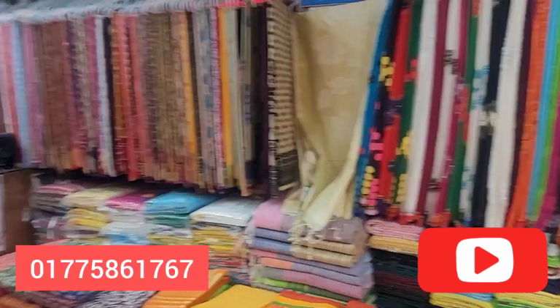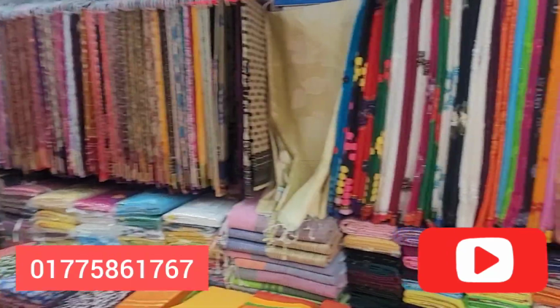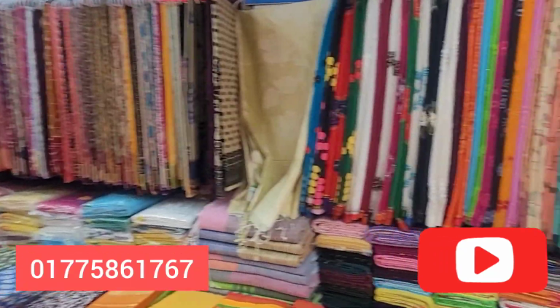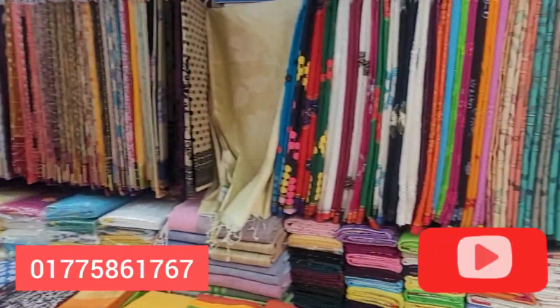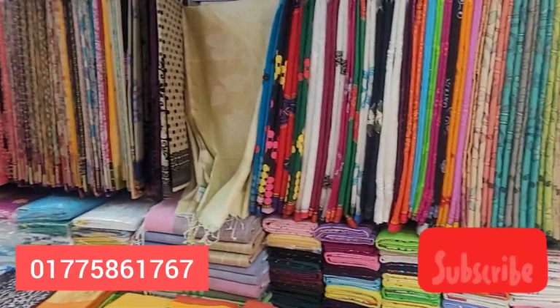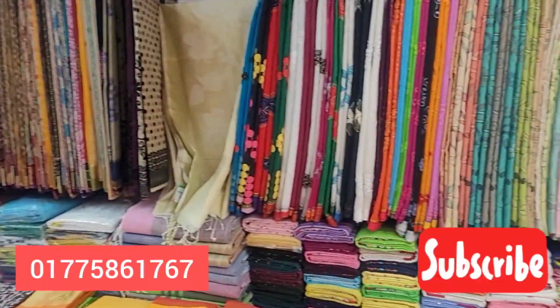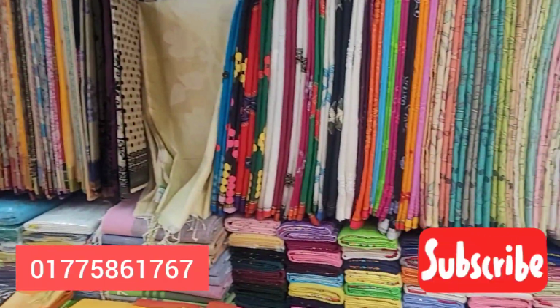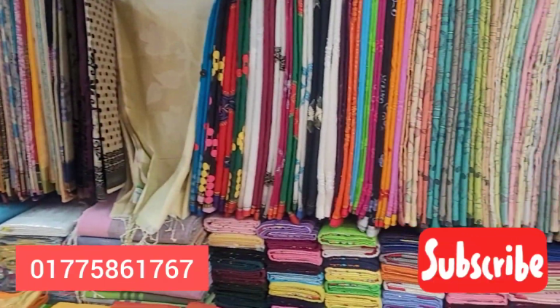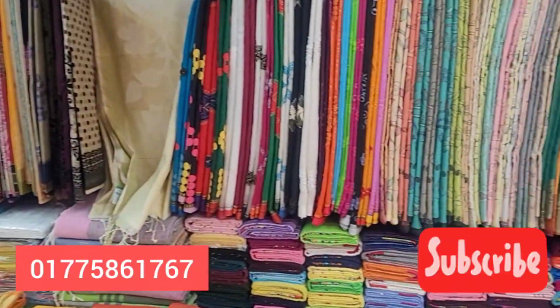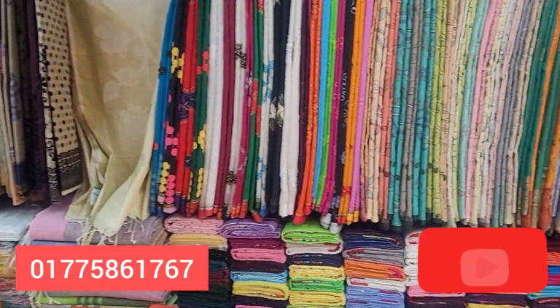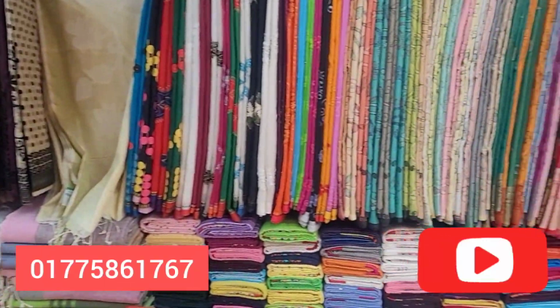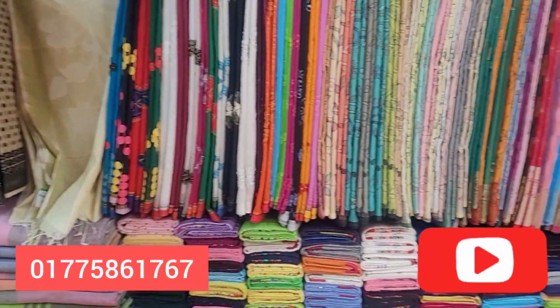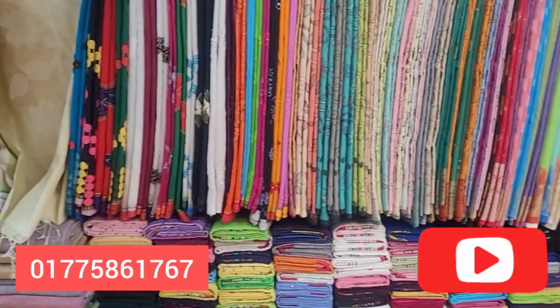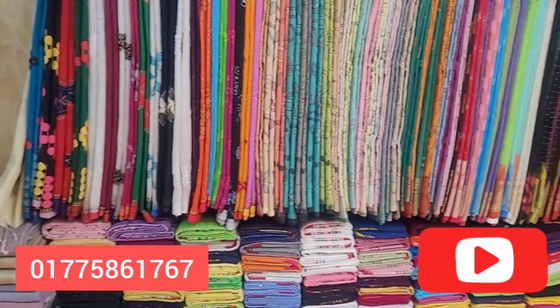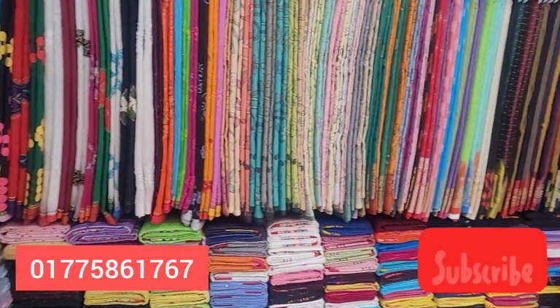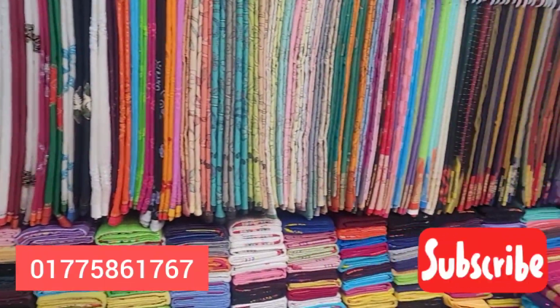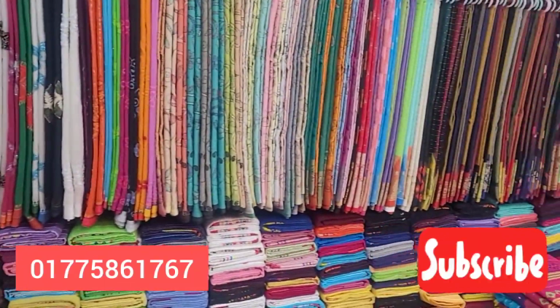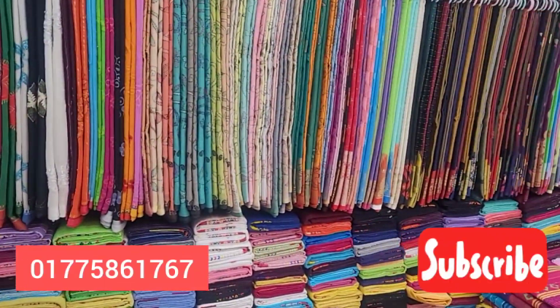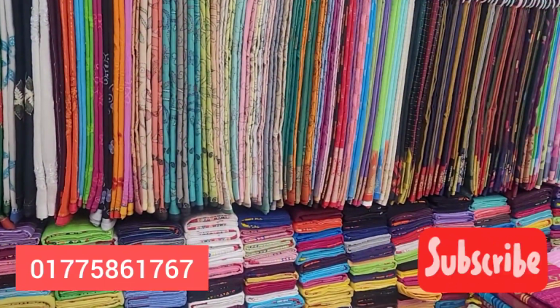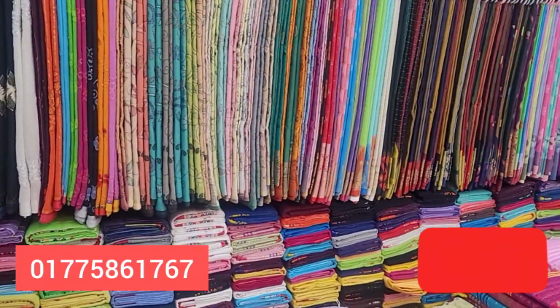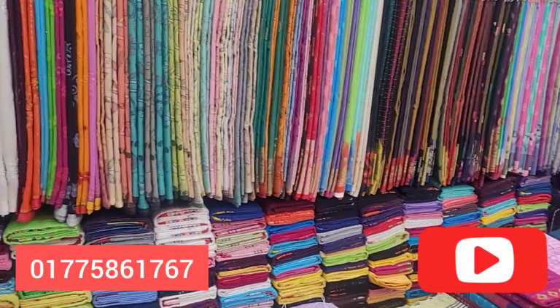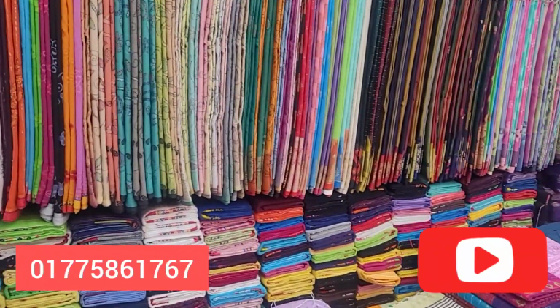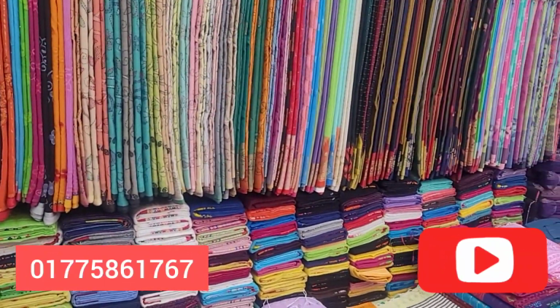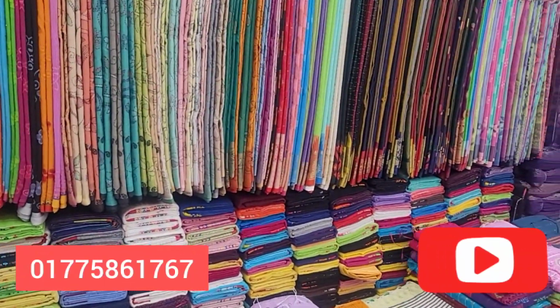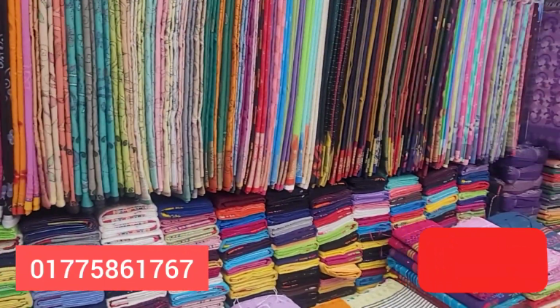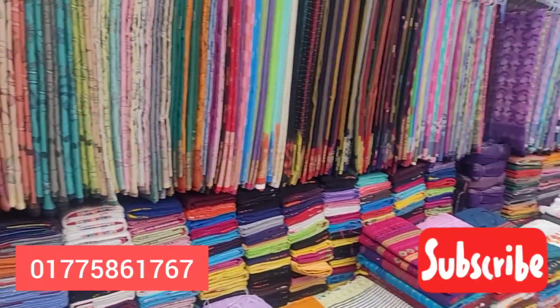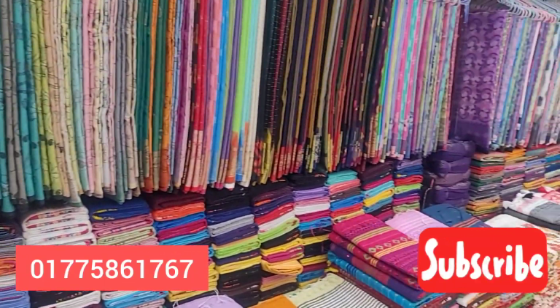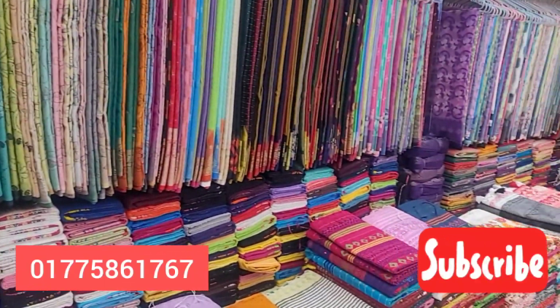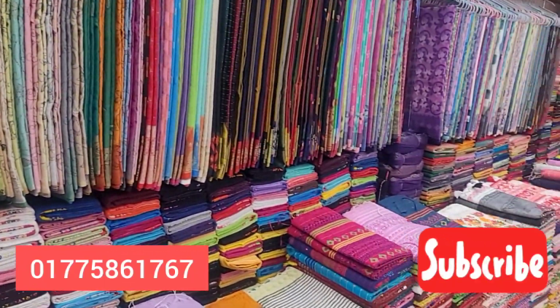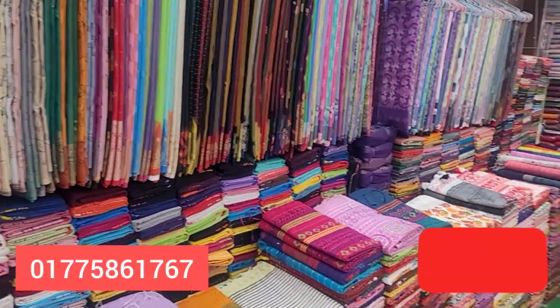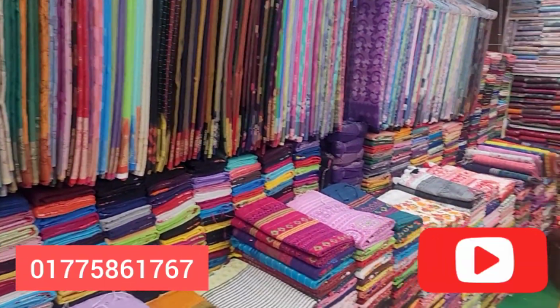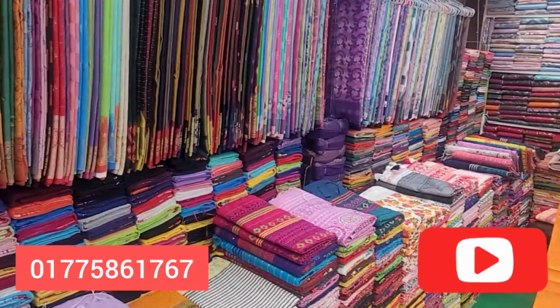Hello, Assalamualaikum. In this video, you will see a video about your boutique pieces.